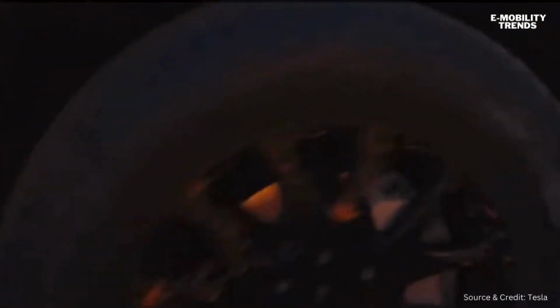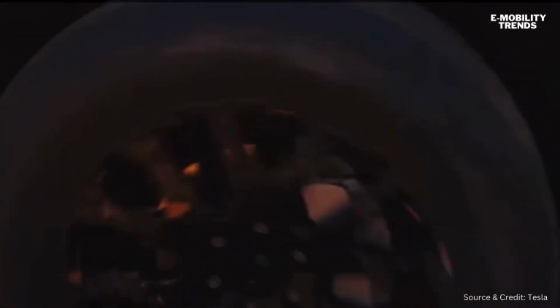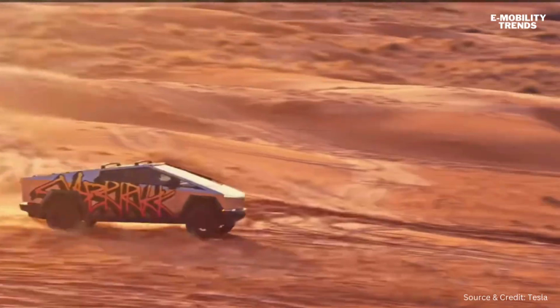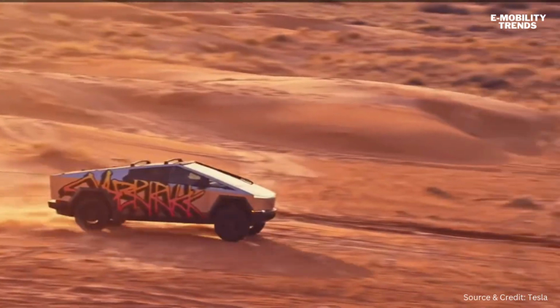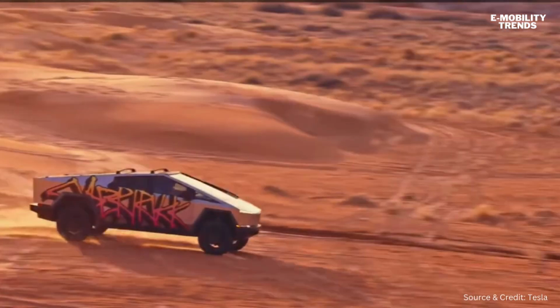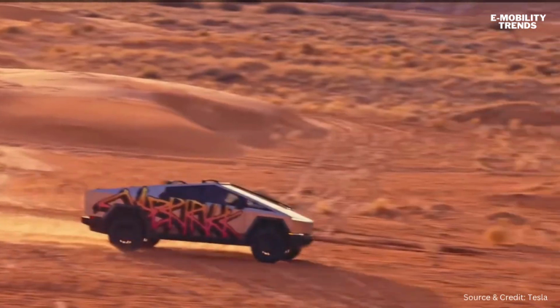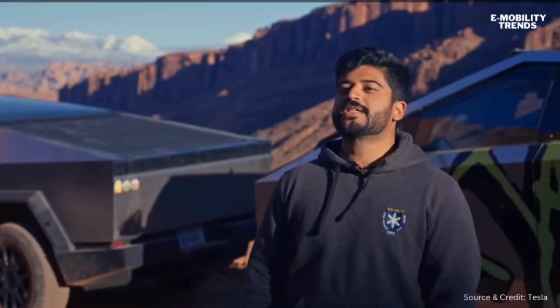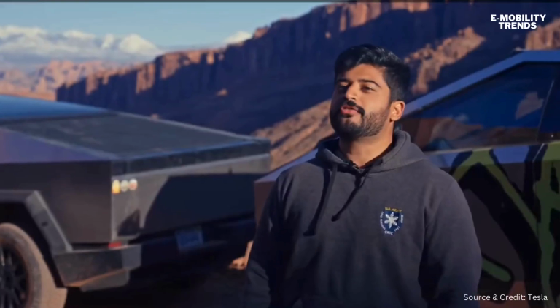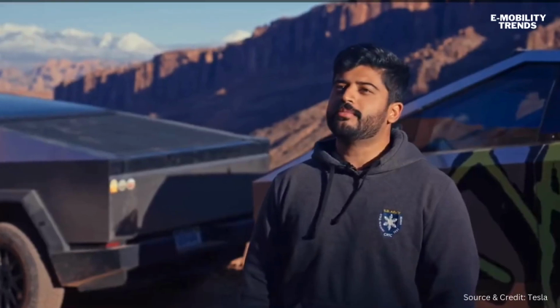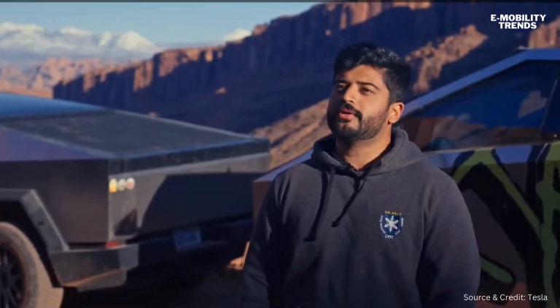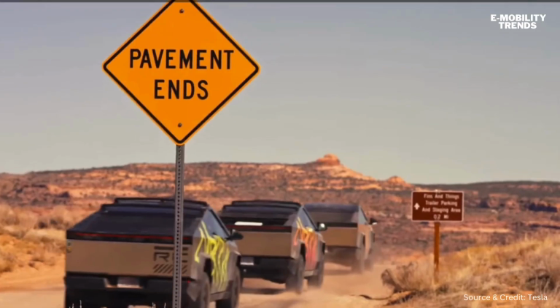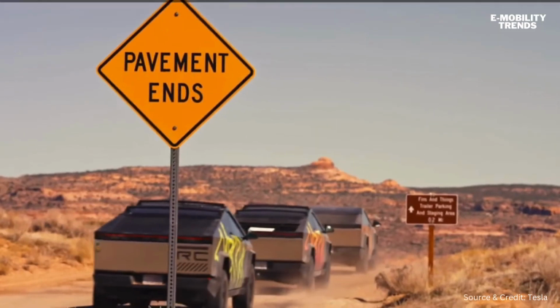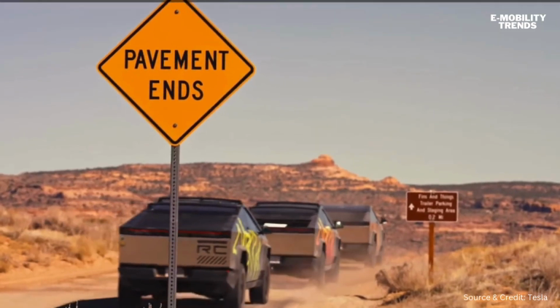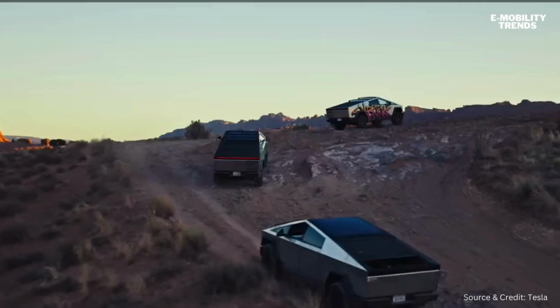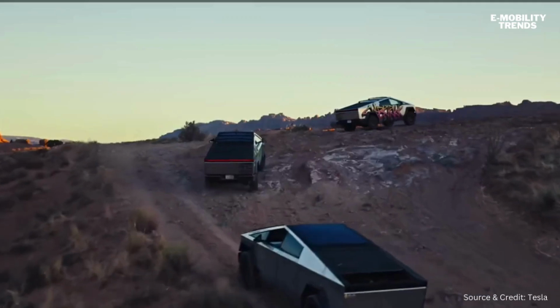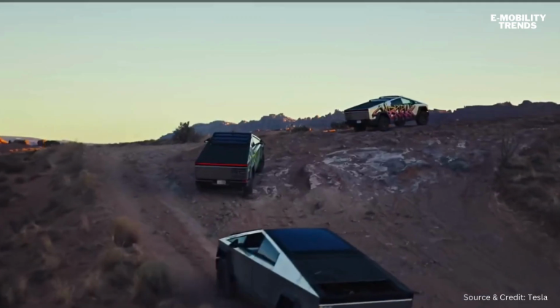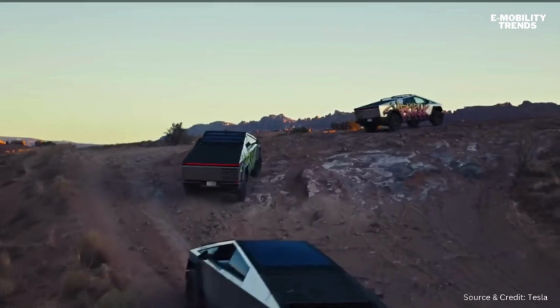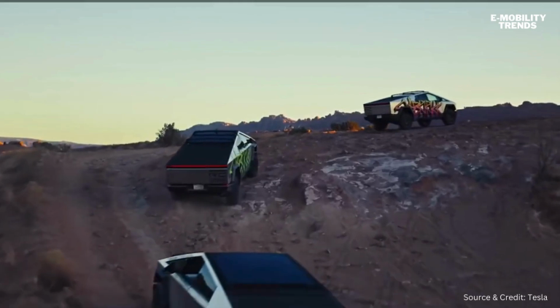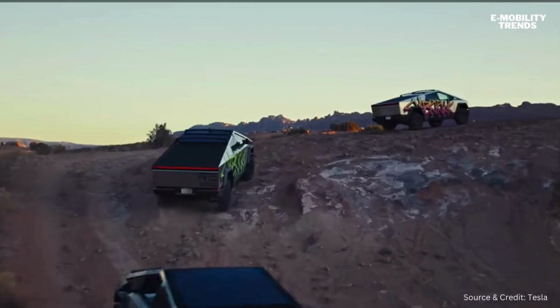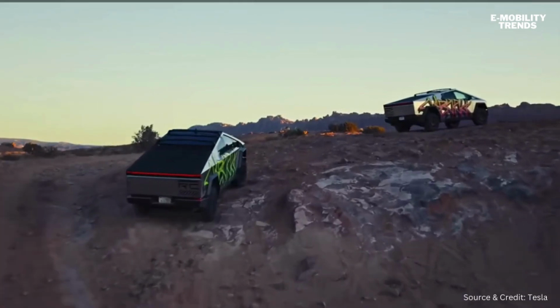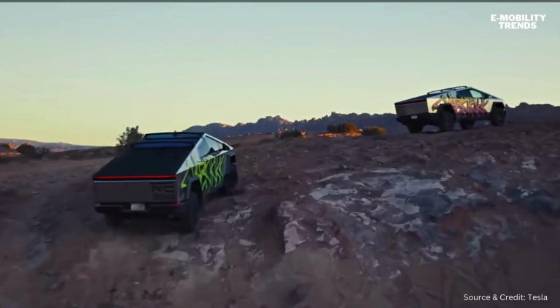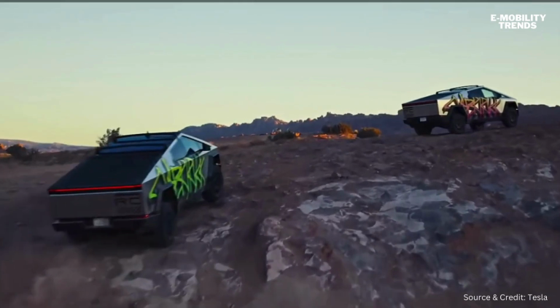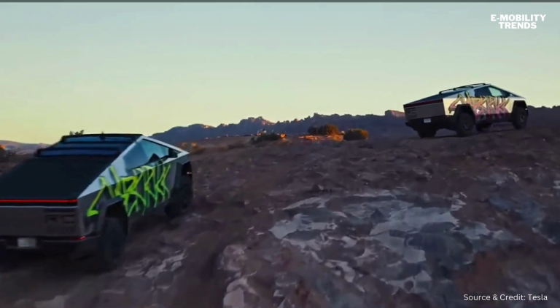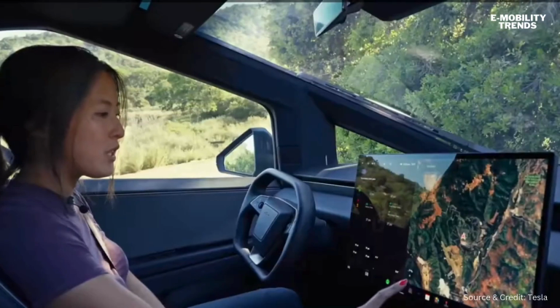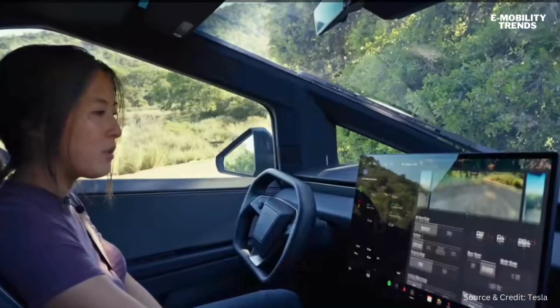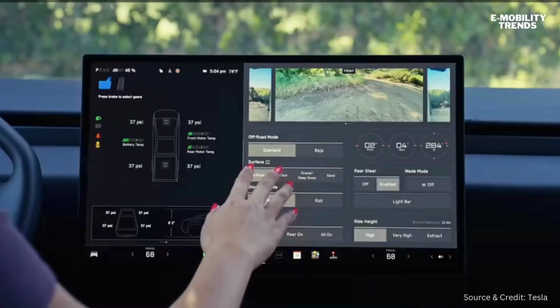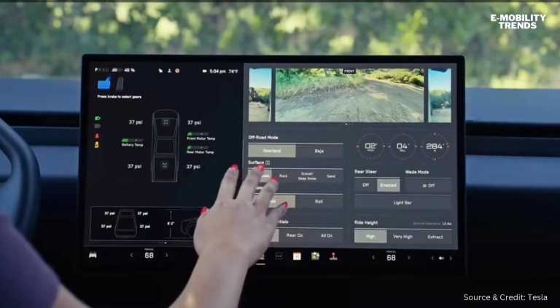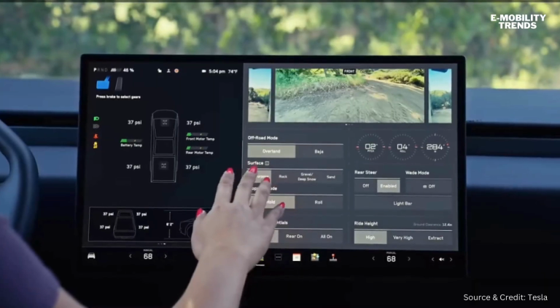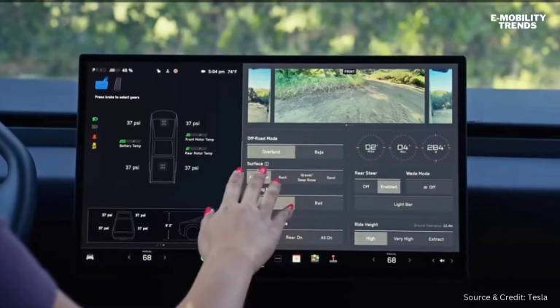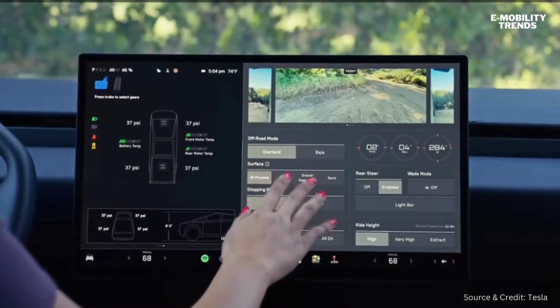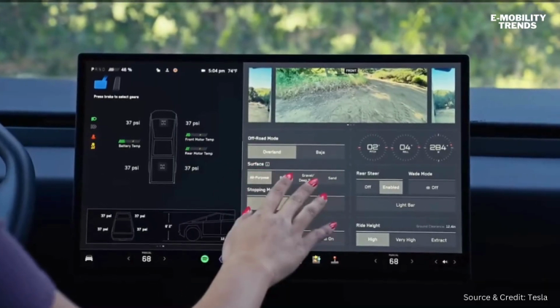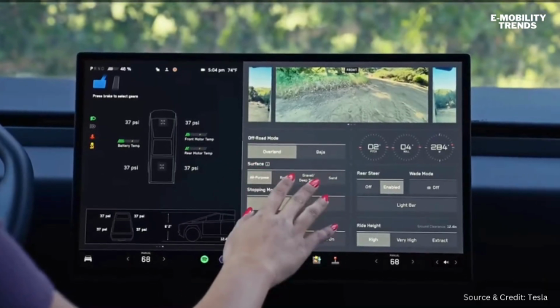We're out here in the lab testing off-road mode. We've designed the new off-road app to be super accessible. Let's tap it — we've got Overland, we've got Baja.